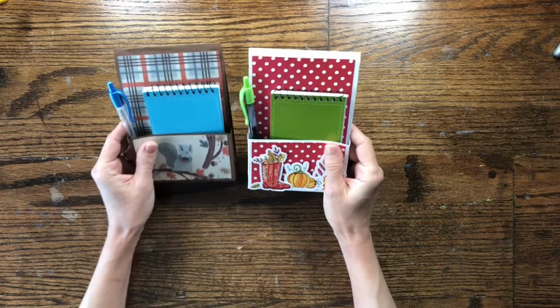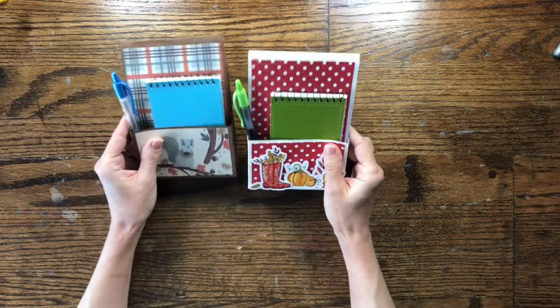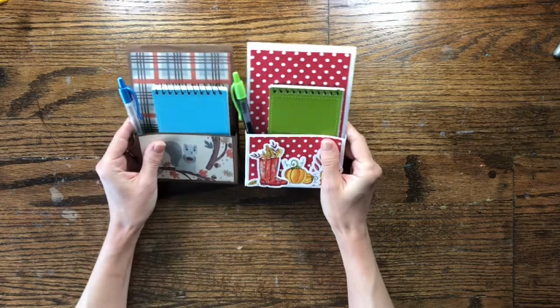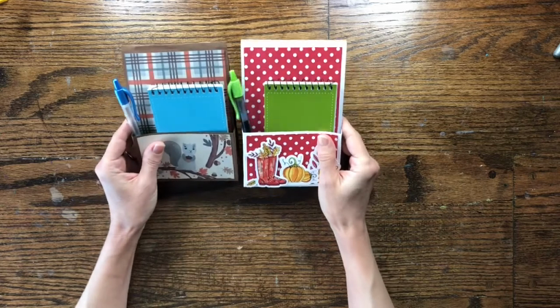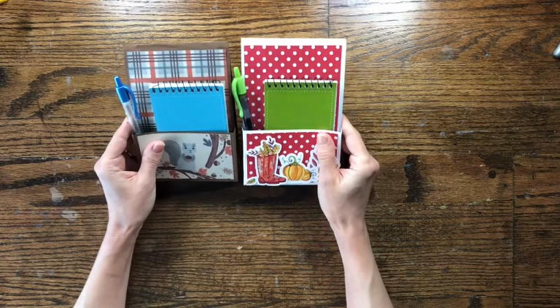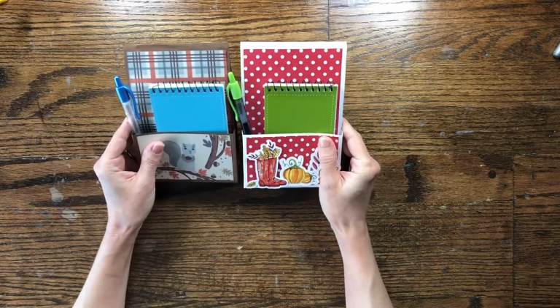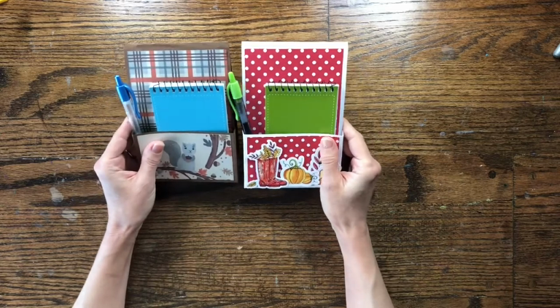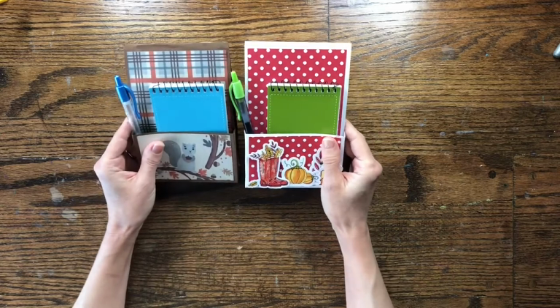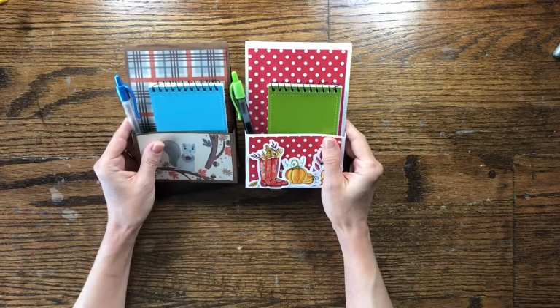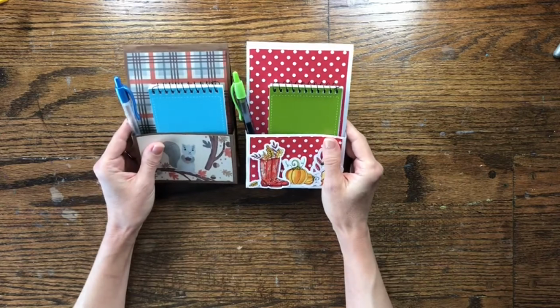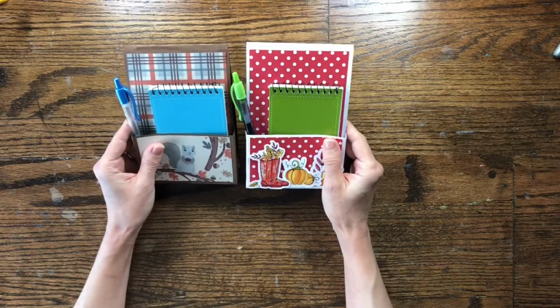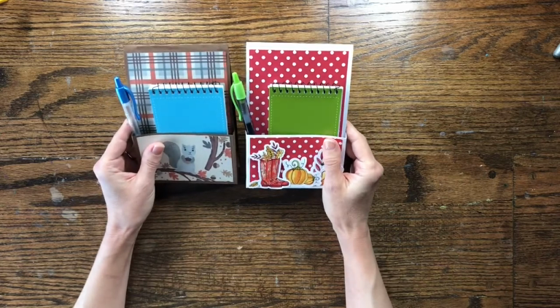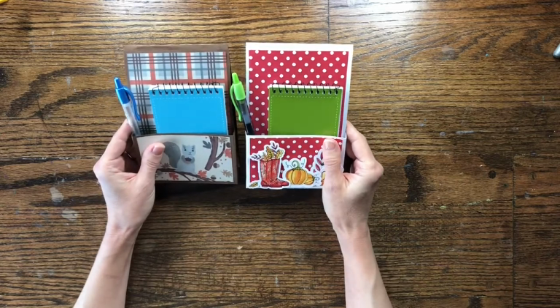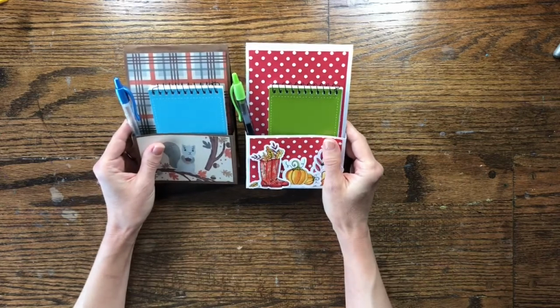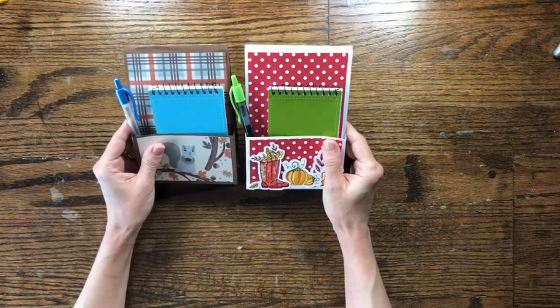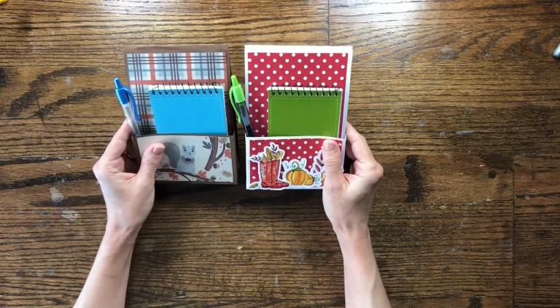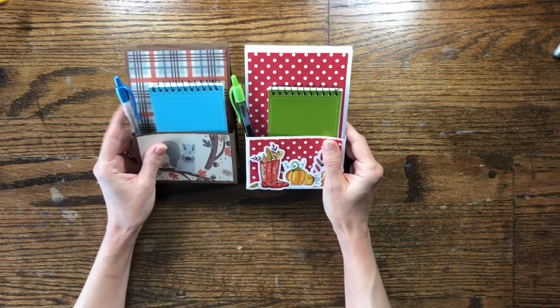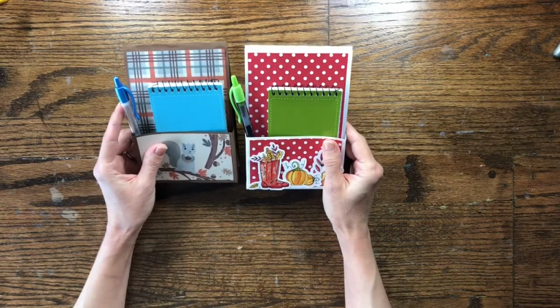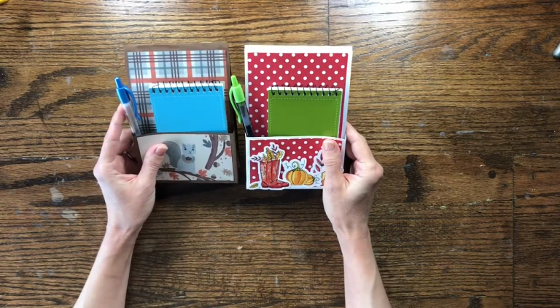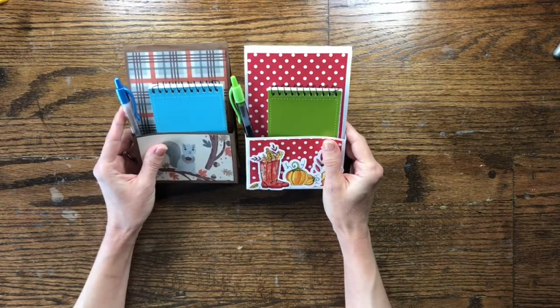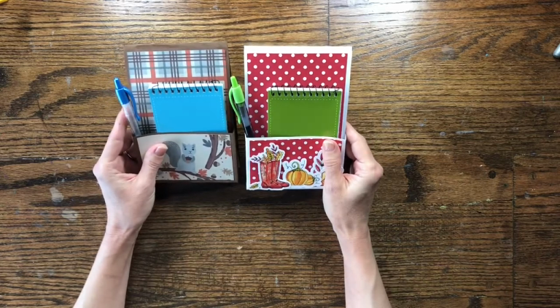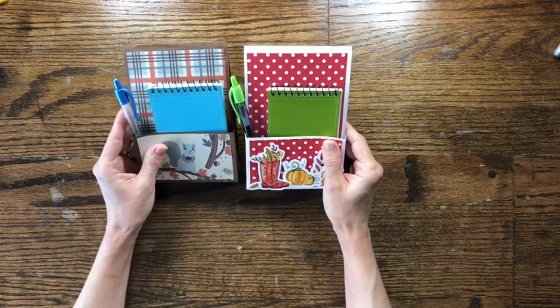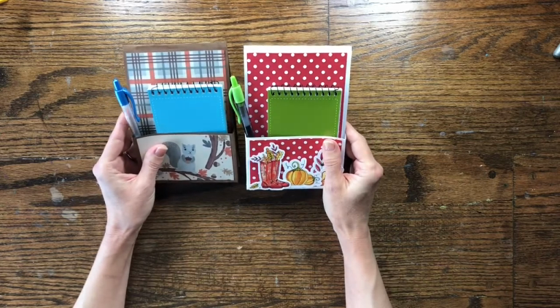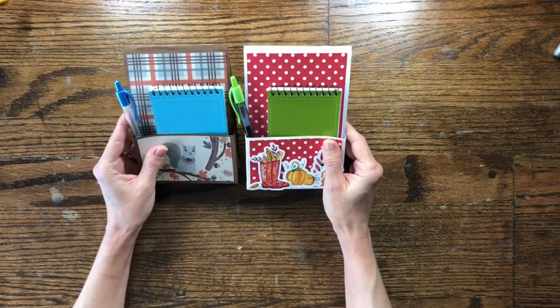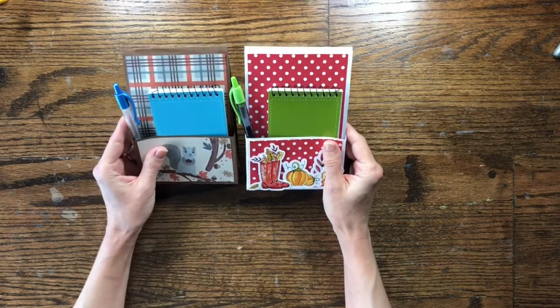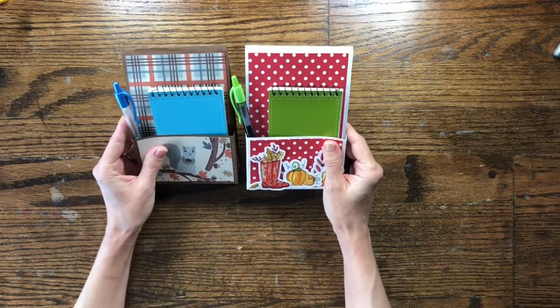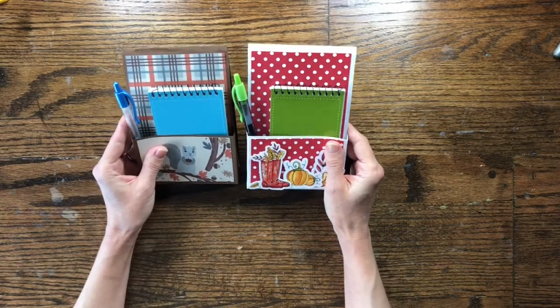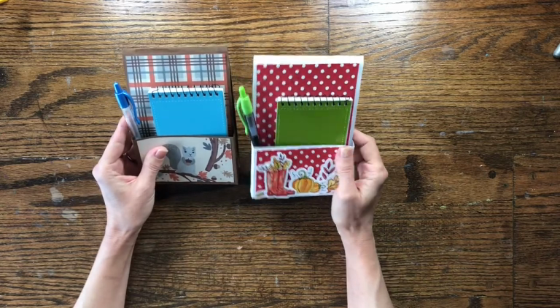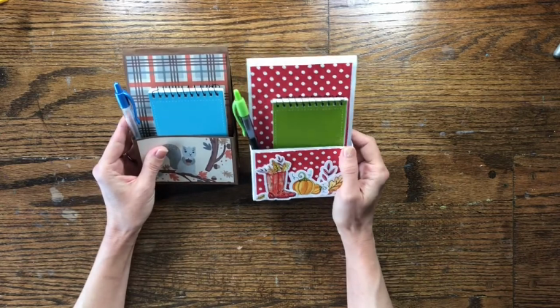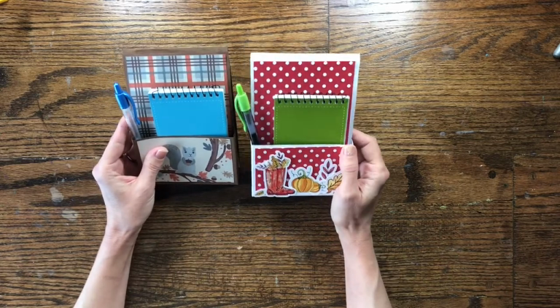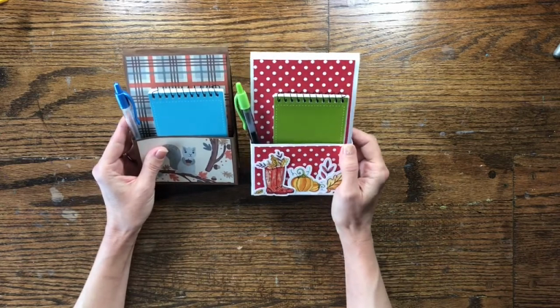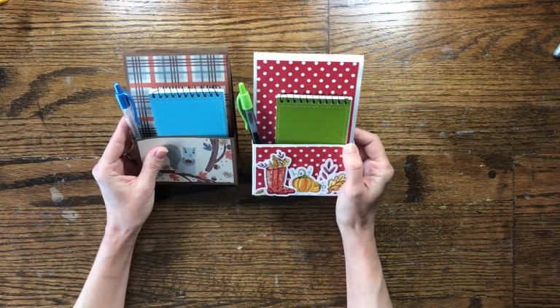Today I'm going to show you how I made these notepad holders. I think they'll make great little gifts.